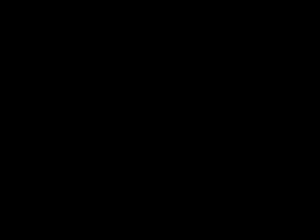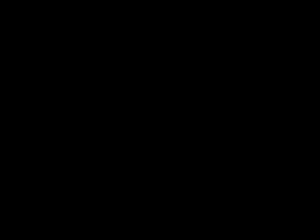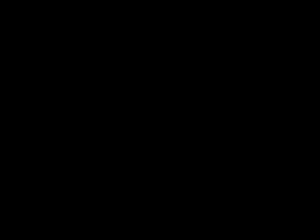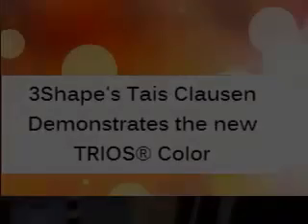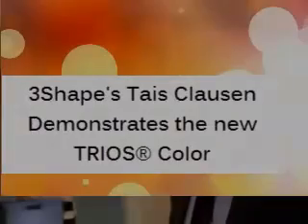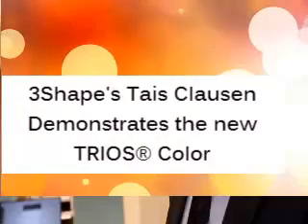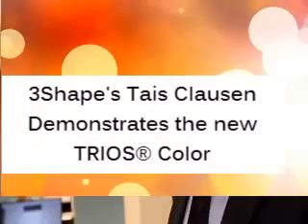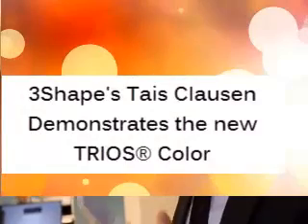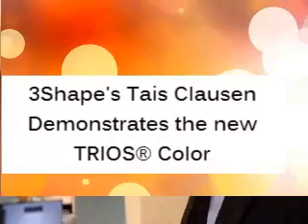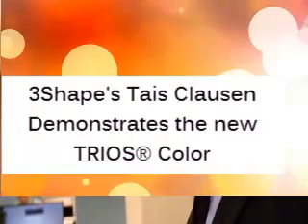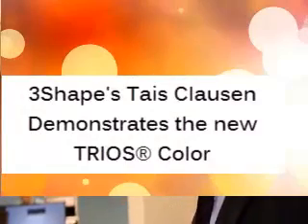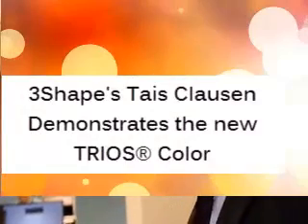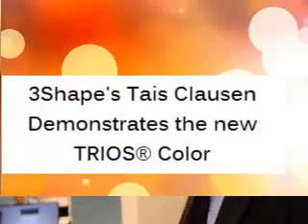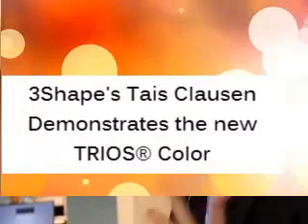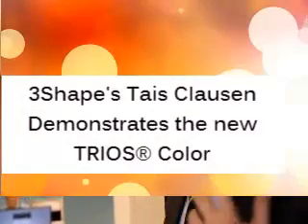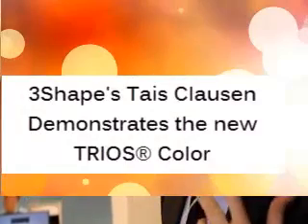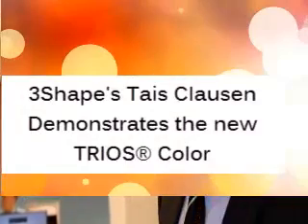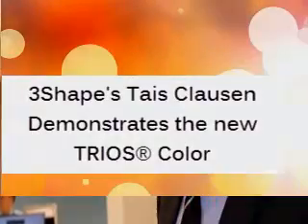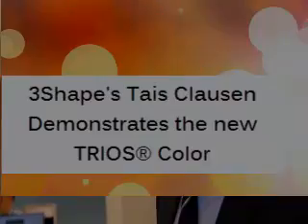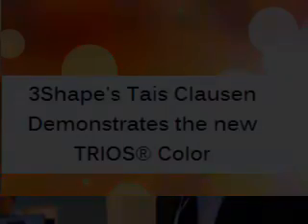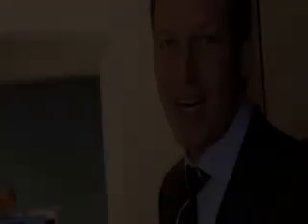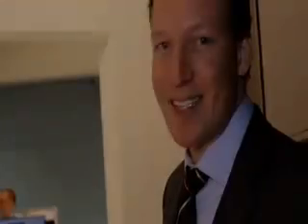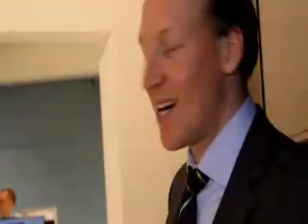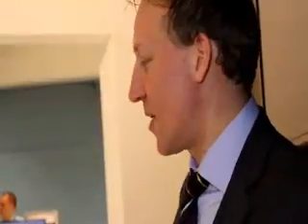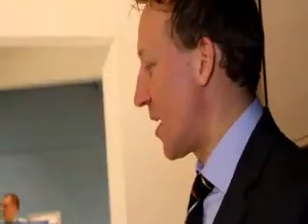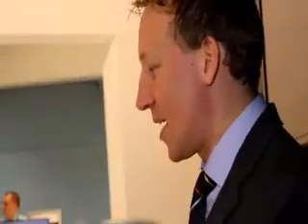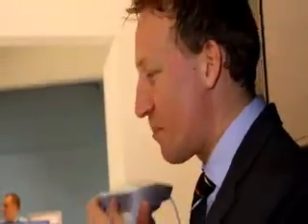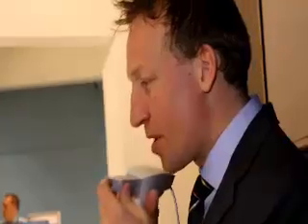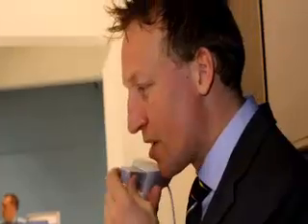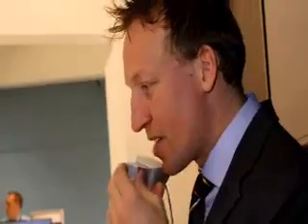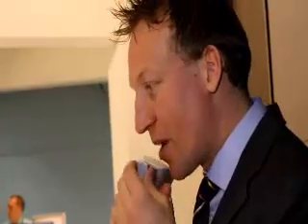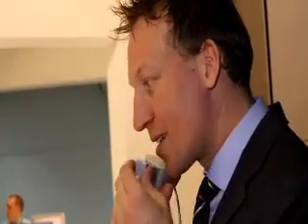No spray, very fast. It's actually 40% faster now than the previous generation.